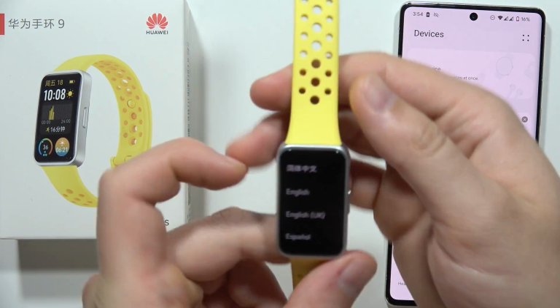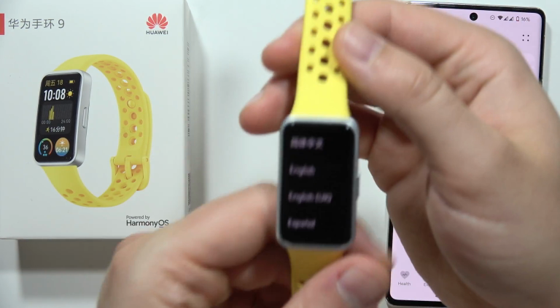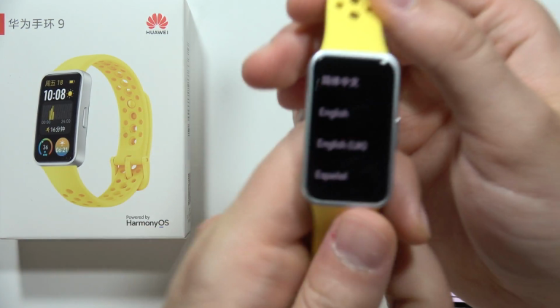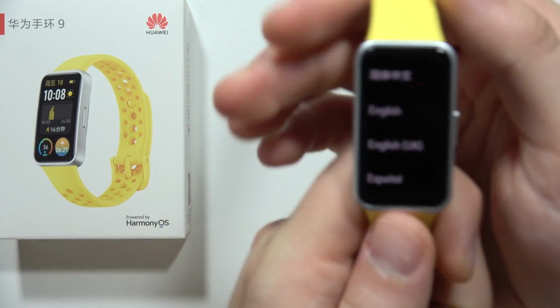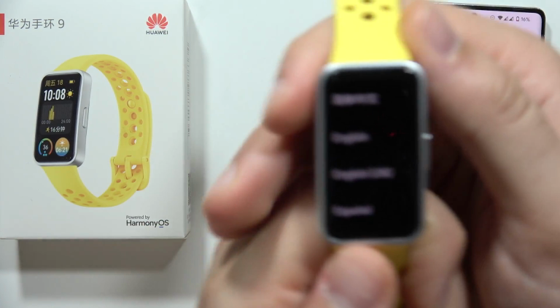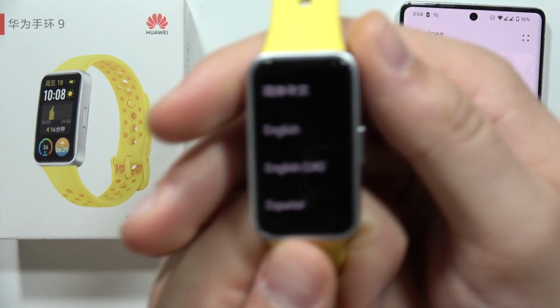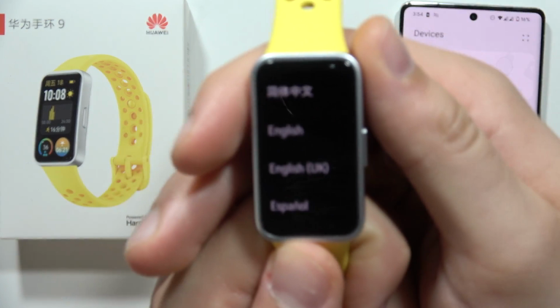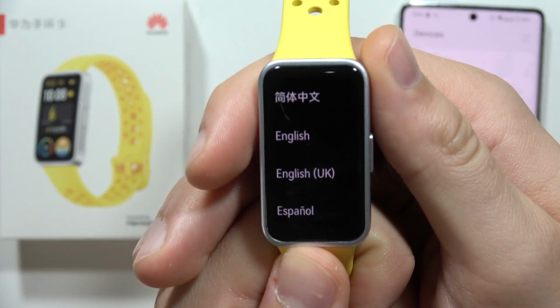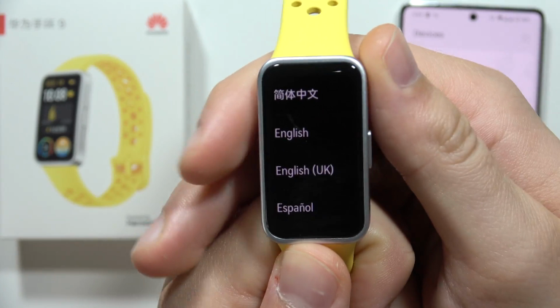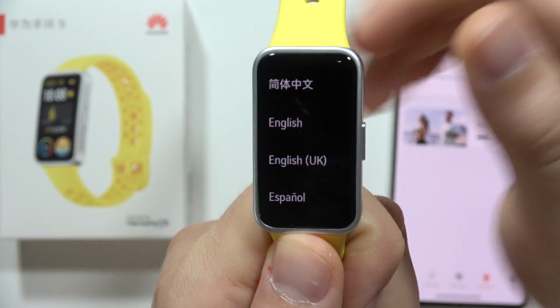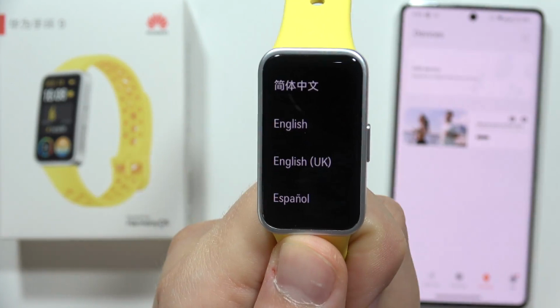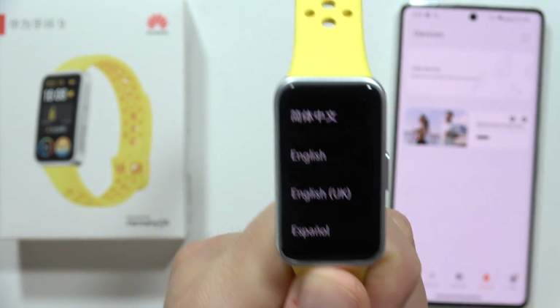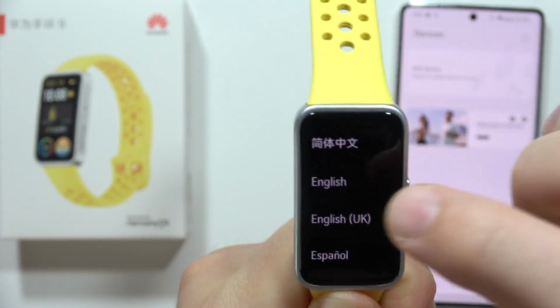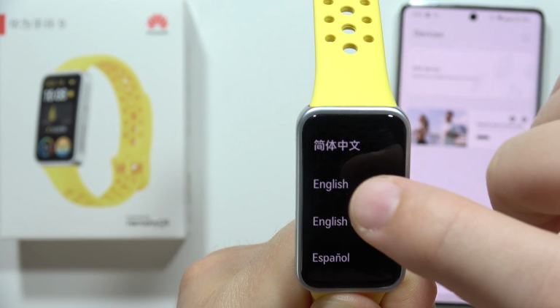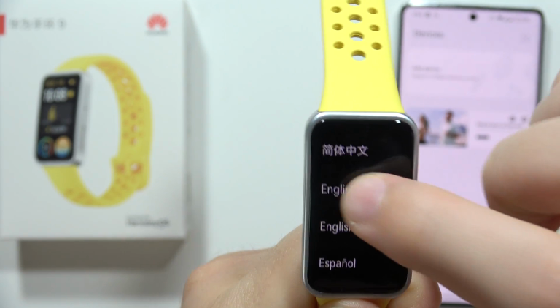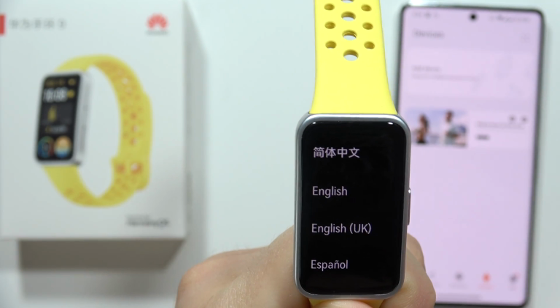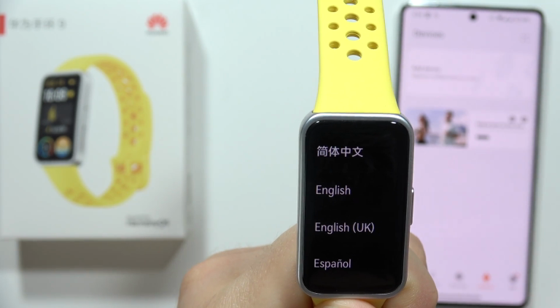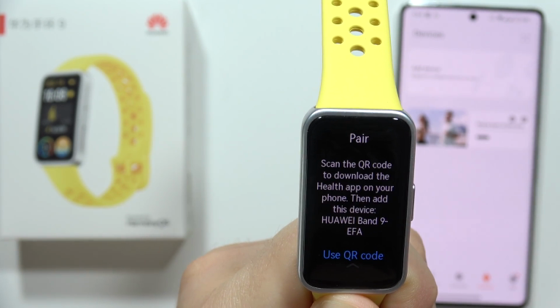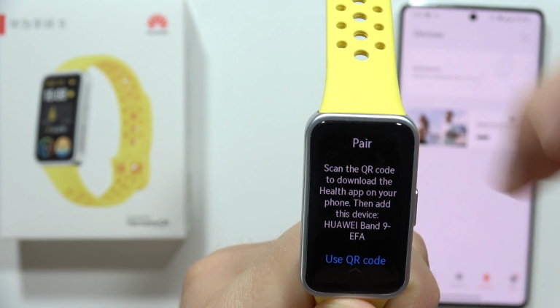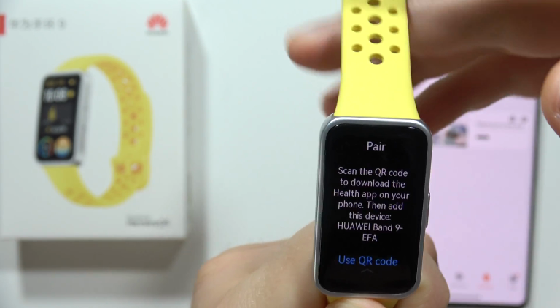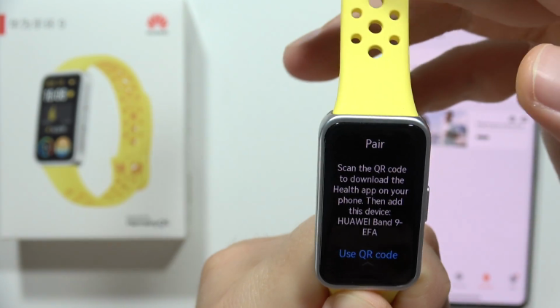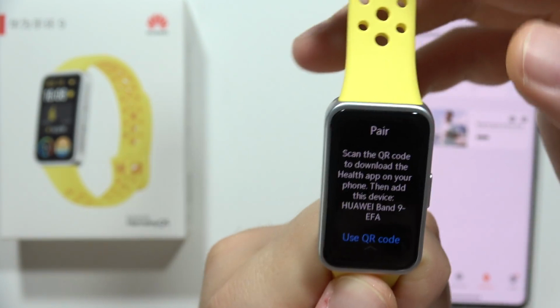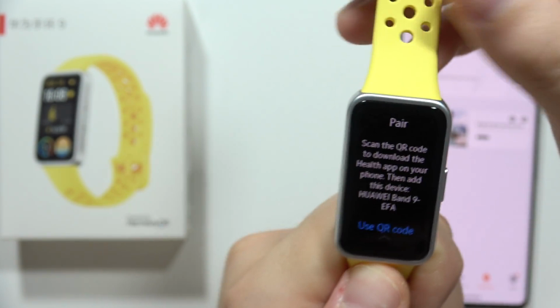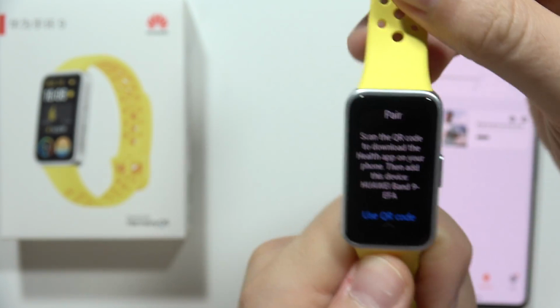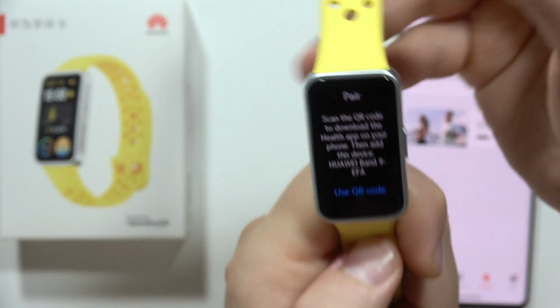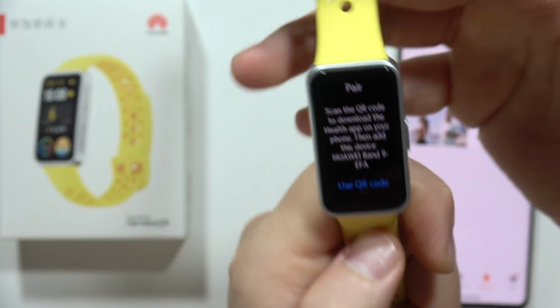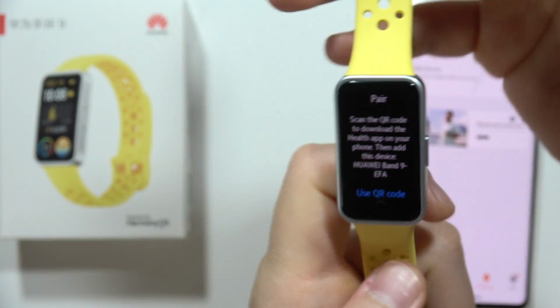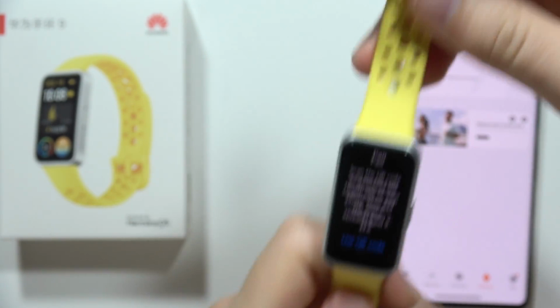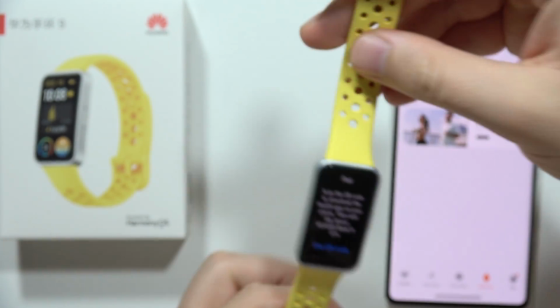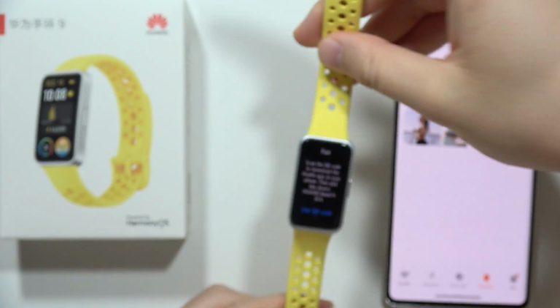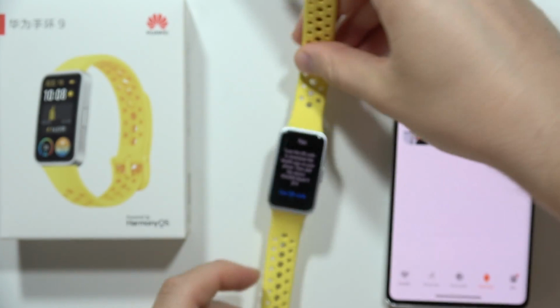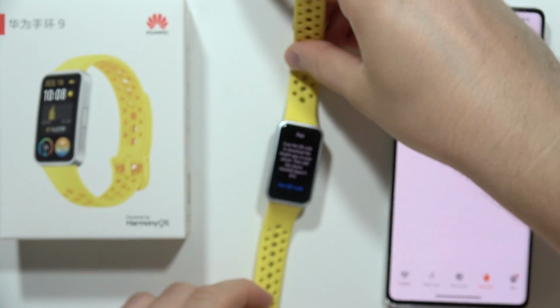we'll have to just select our language. In my case that's English, and now our device is in pairing mode.